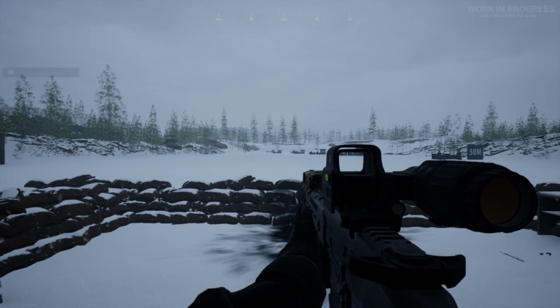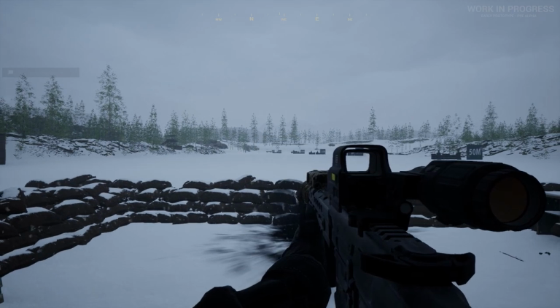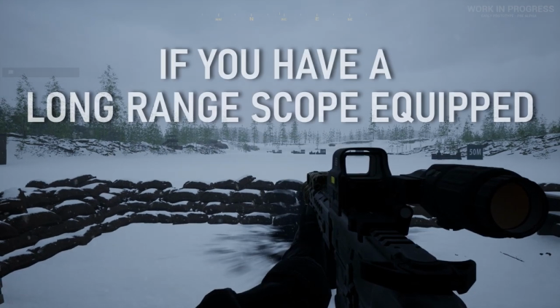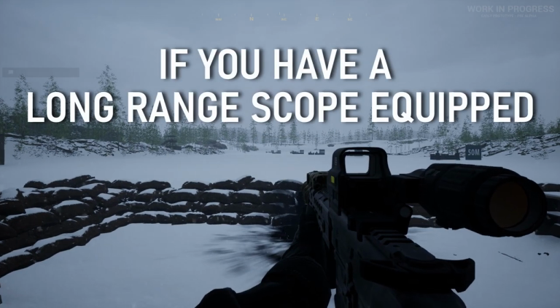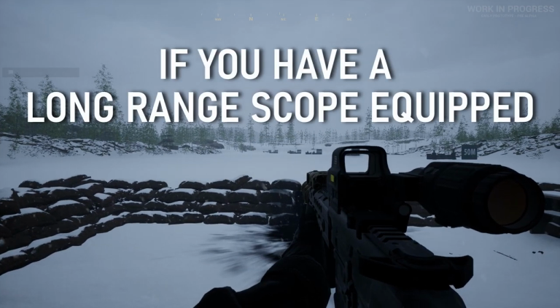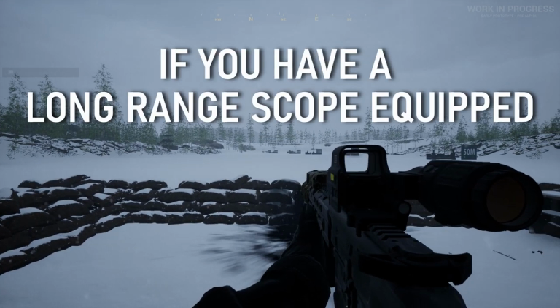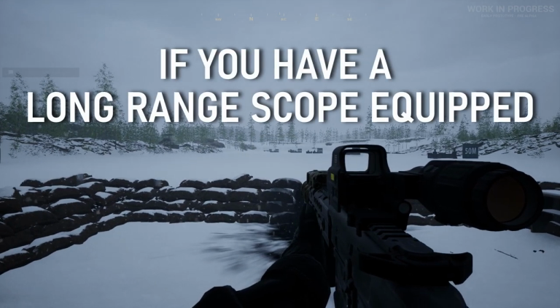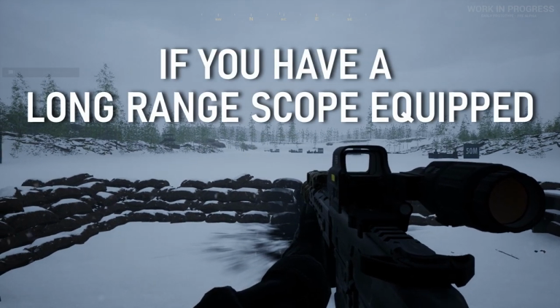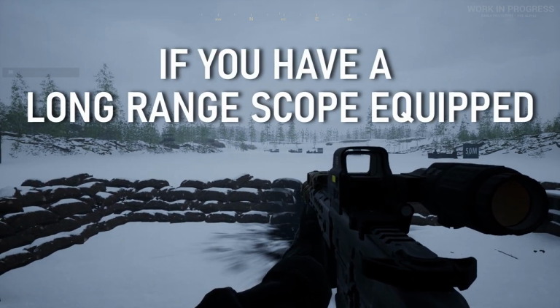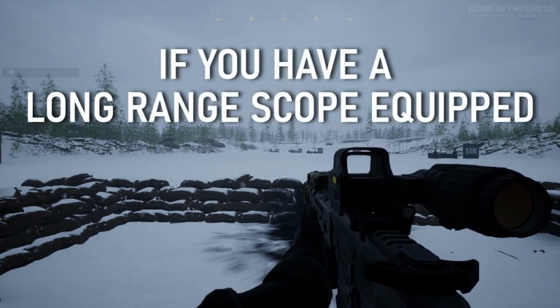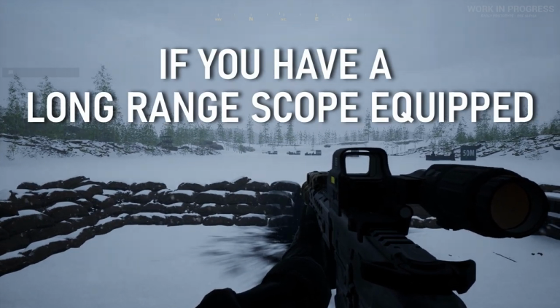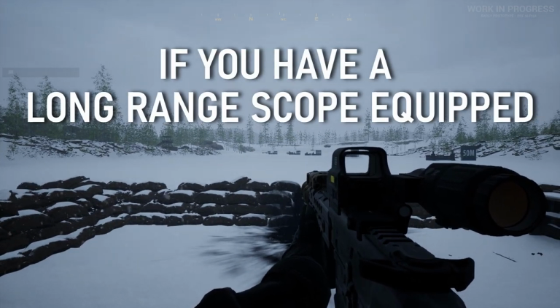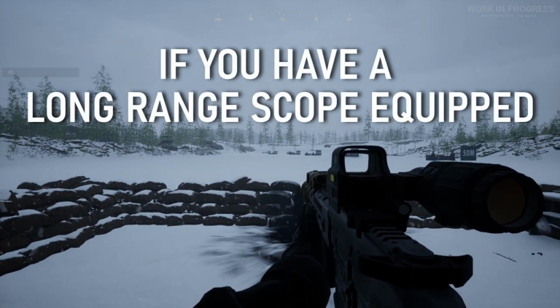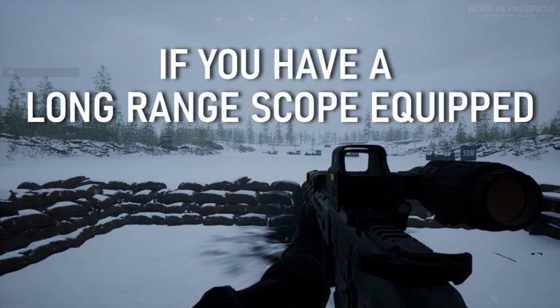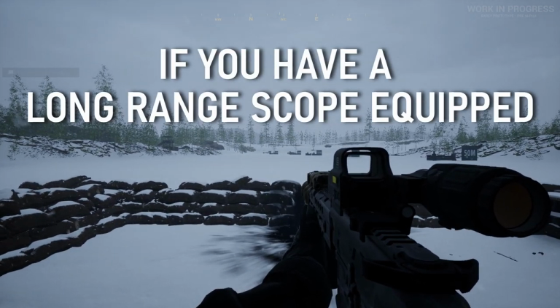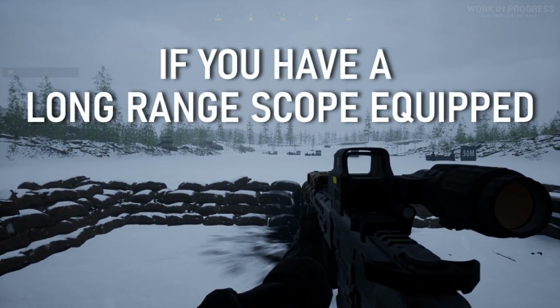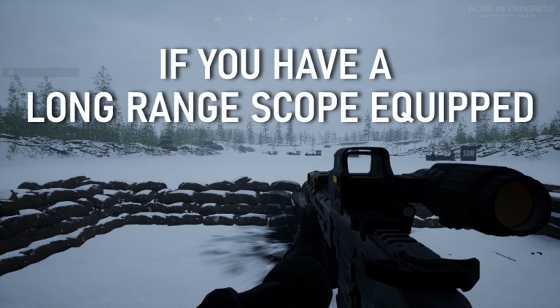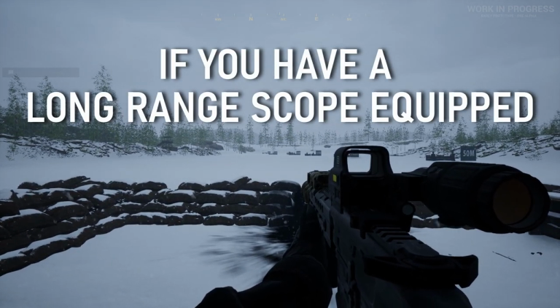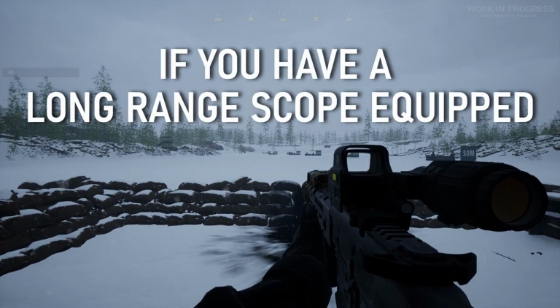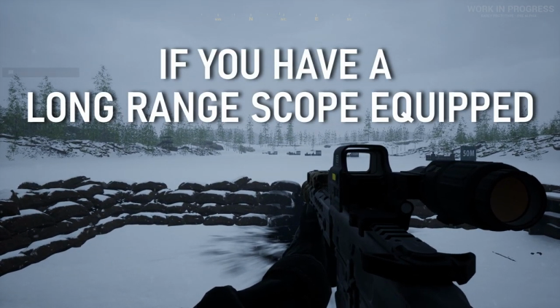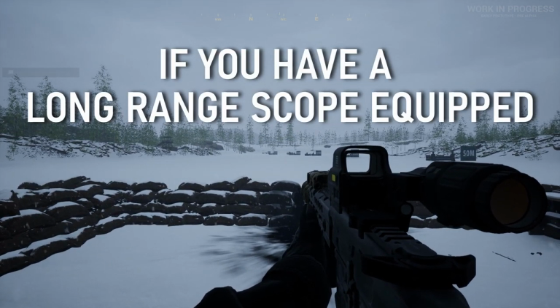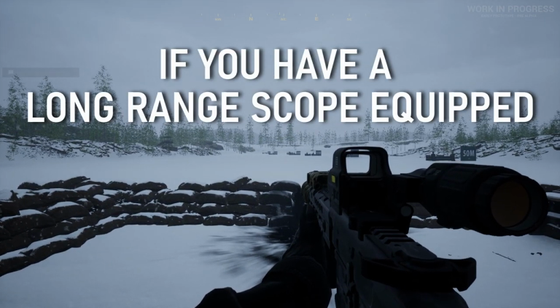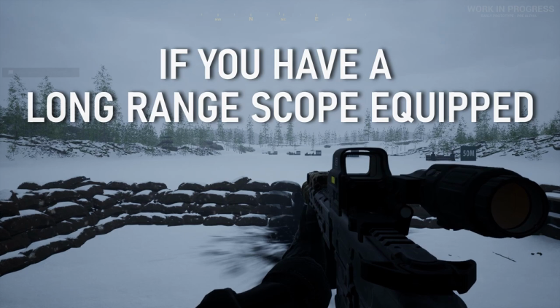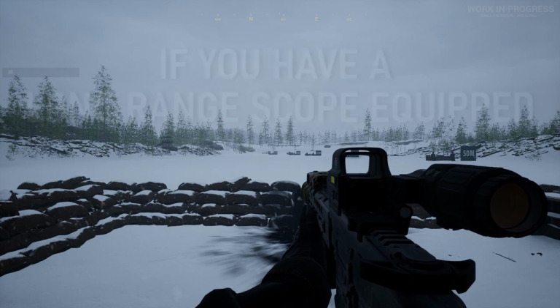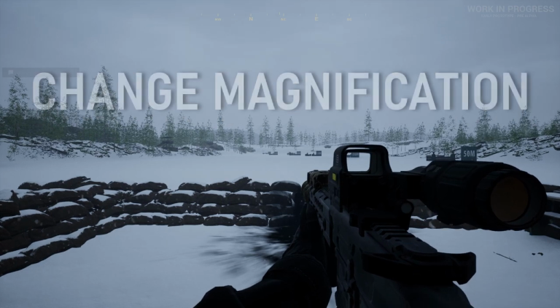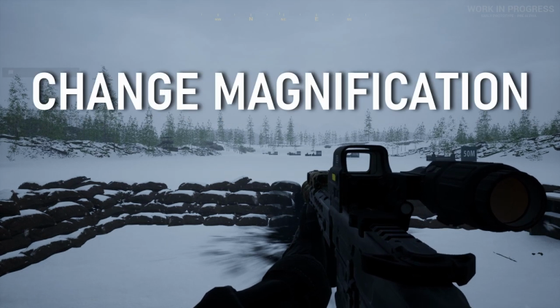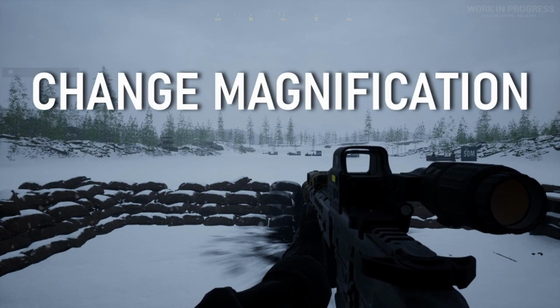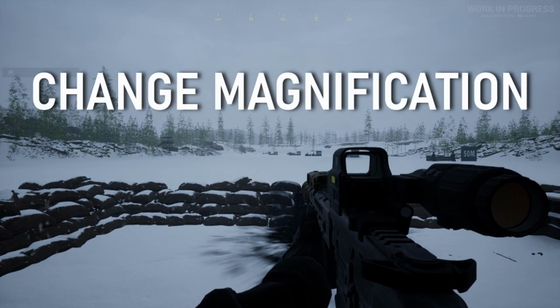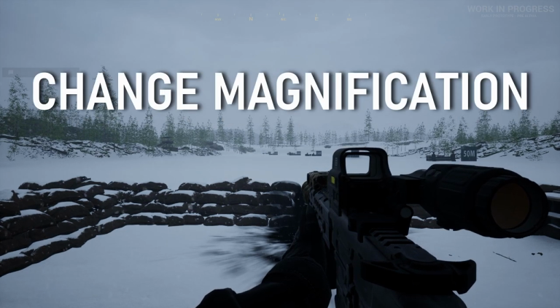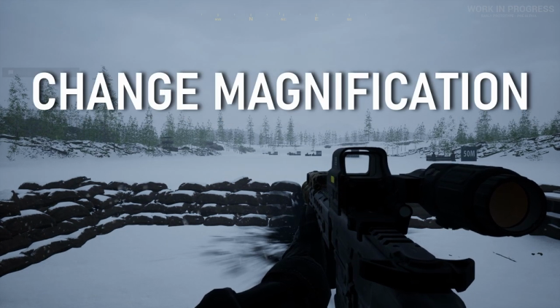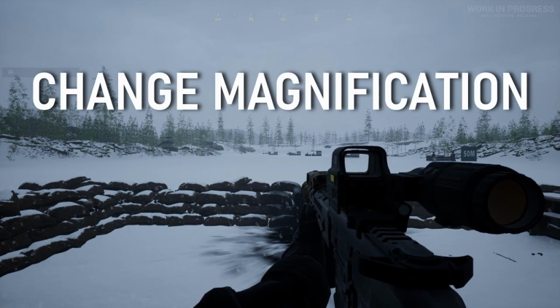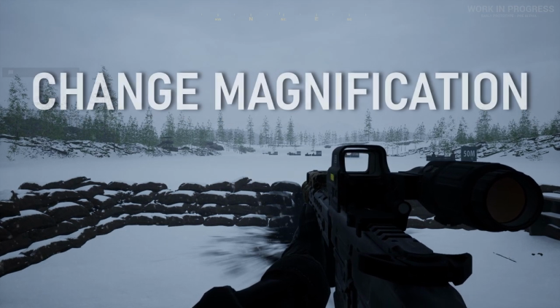Right now we have the 3x magnifier on. You can switch between magnifiers by pressing Alt+T. Press J again to cycle sight options — you can find a preferred setup. If you have a scope such as on a sniper rifle, you can change magnification by holding Alt and scrolling the mouse wheel forward and back.